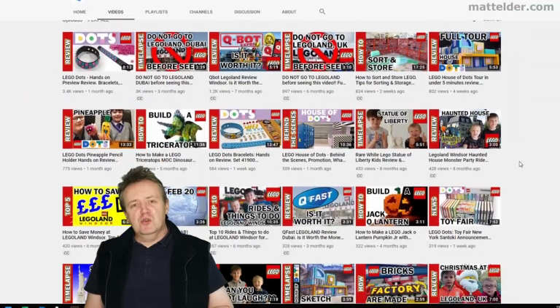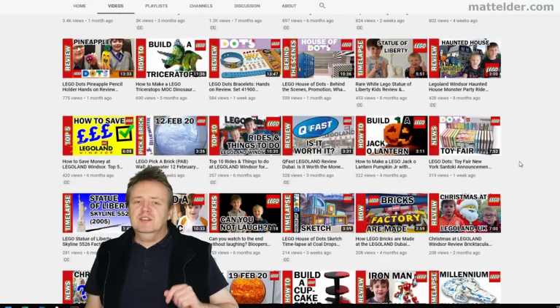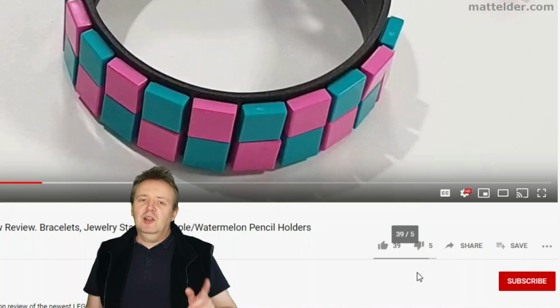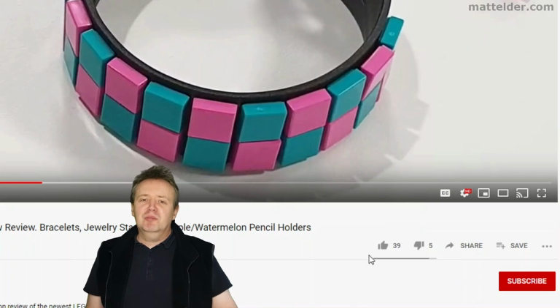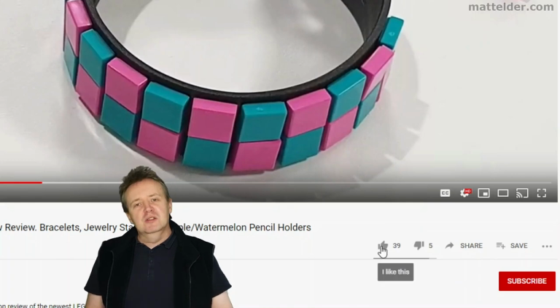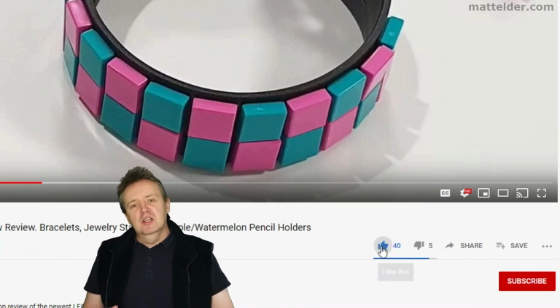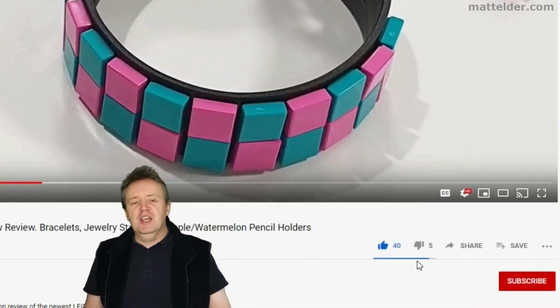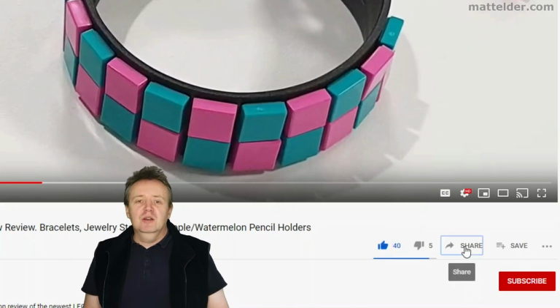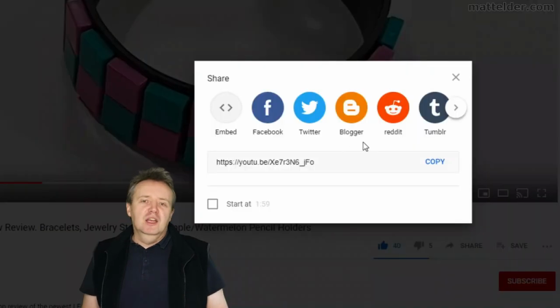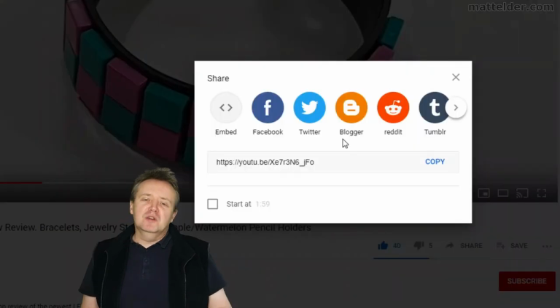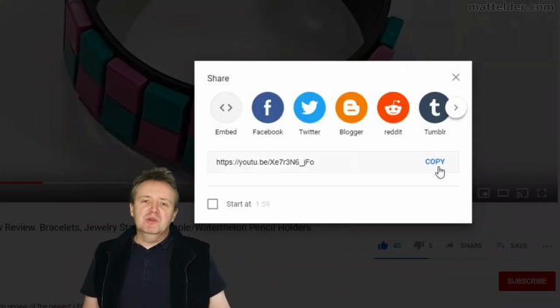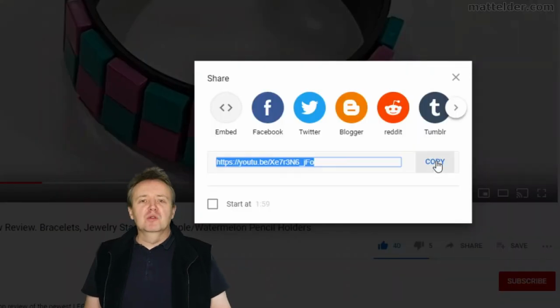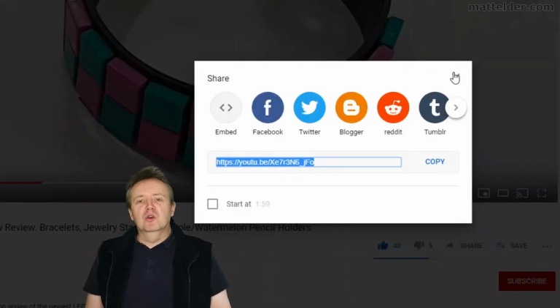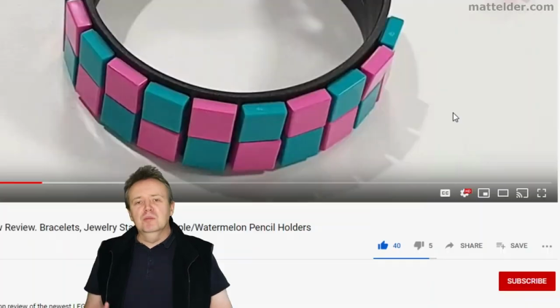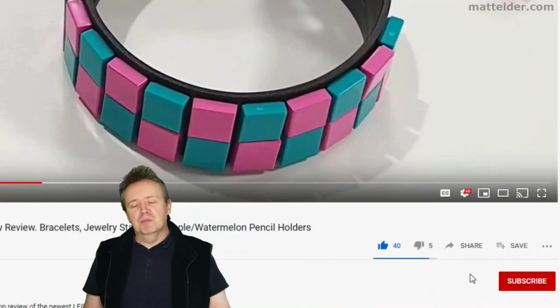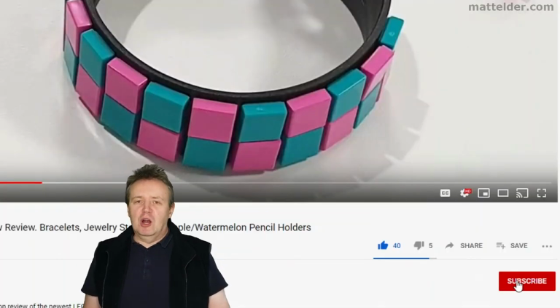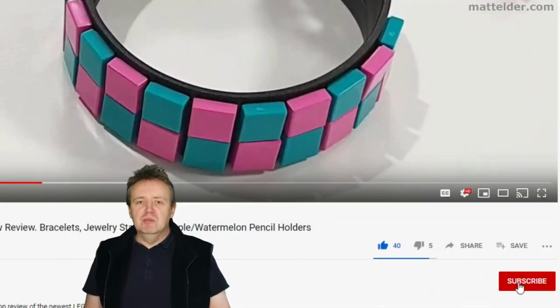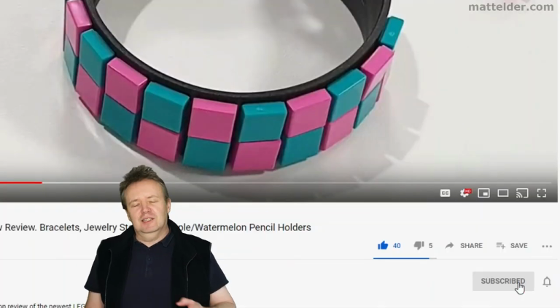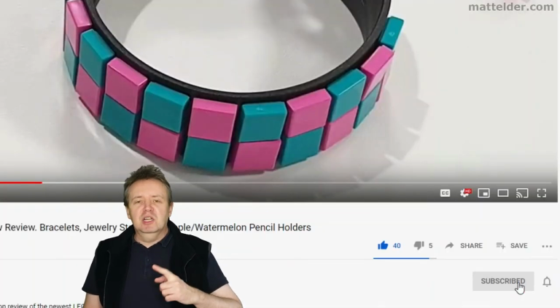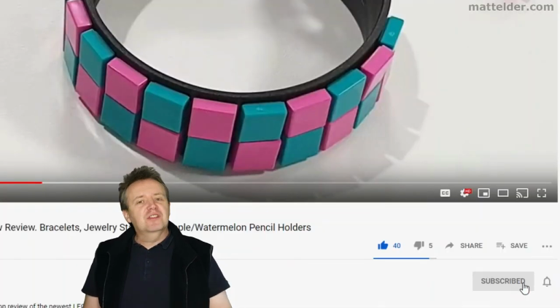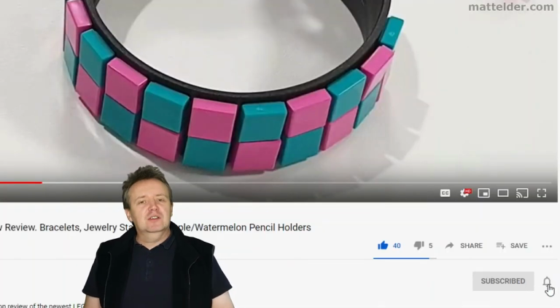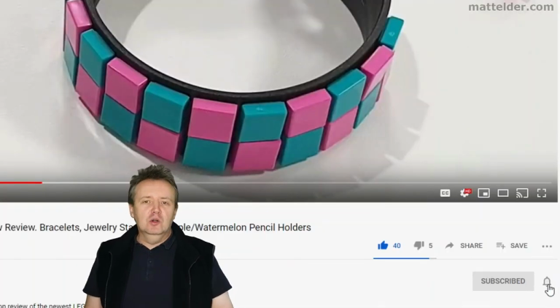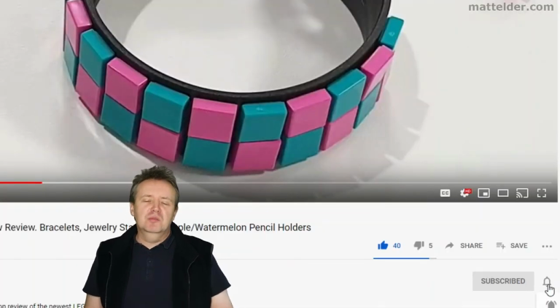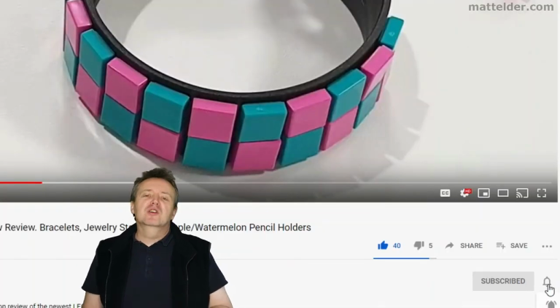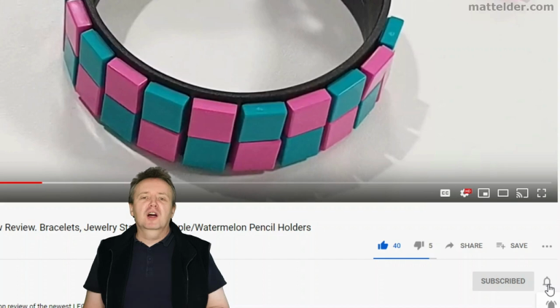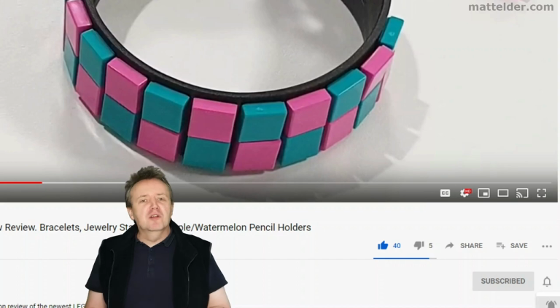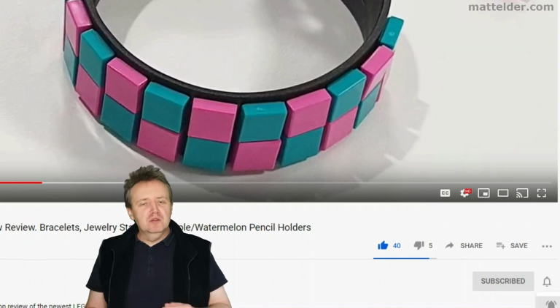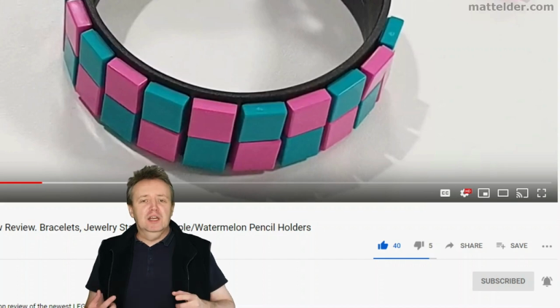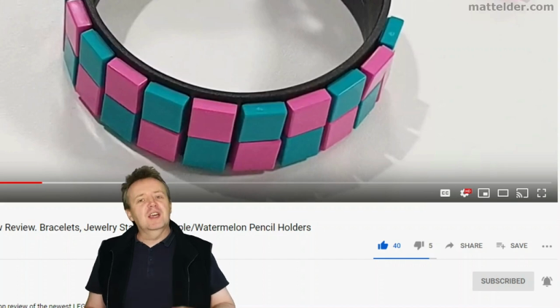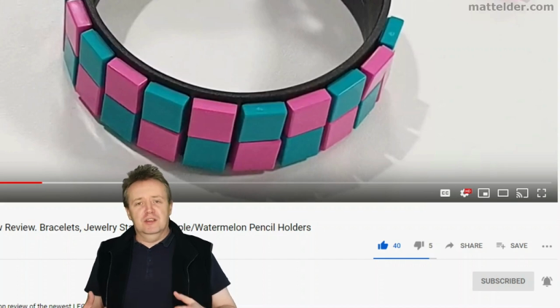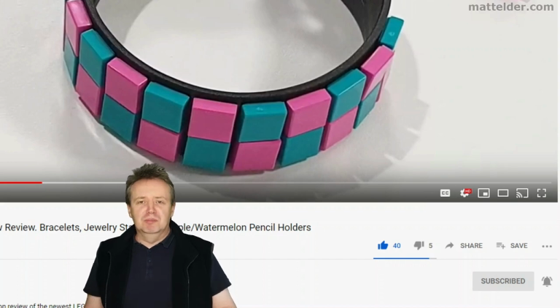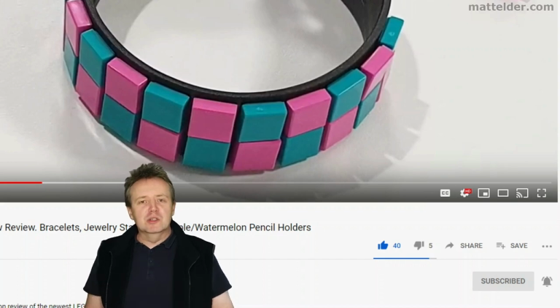Be sure to hit that like button, share, and if you want to be super awesome, subscribe. Click the bell and select all to be notified of new videos as they're uploaded.